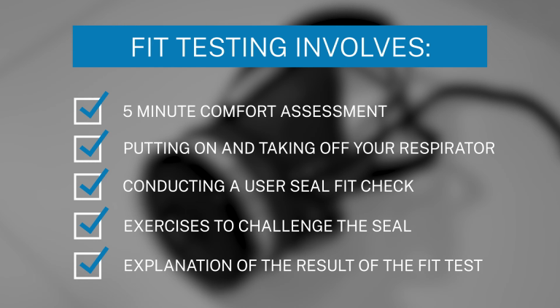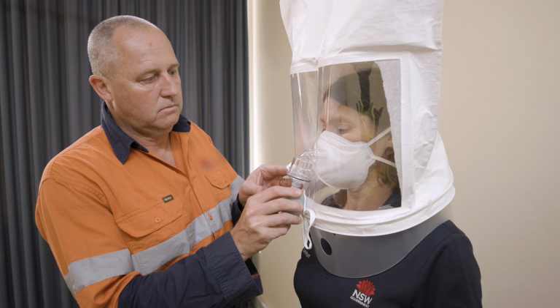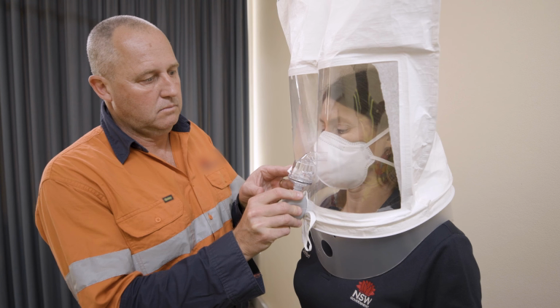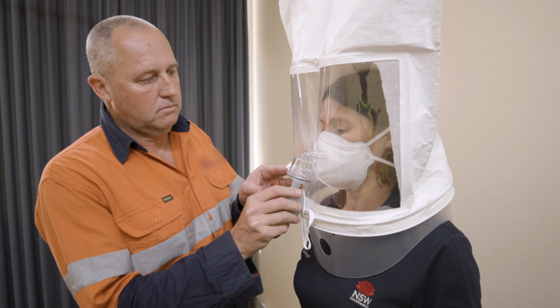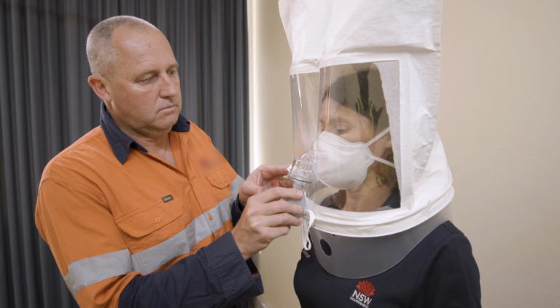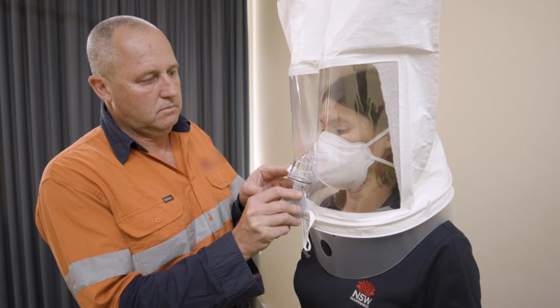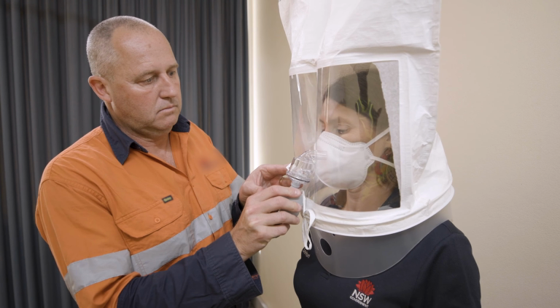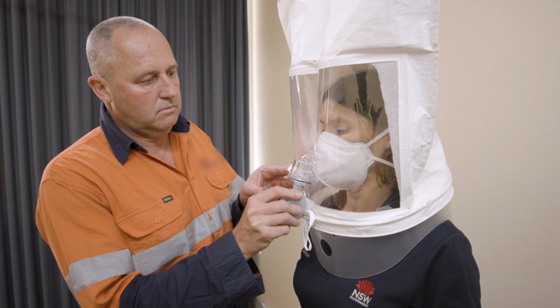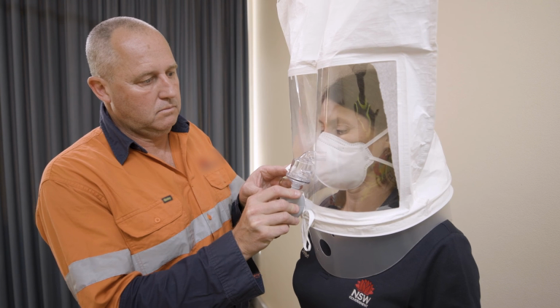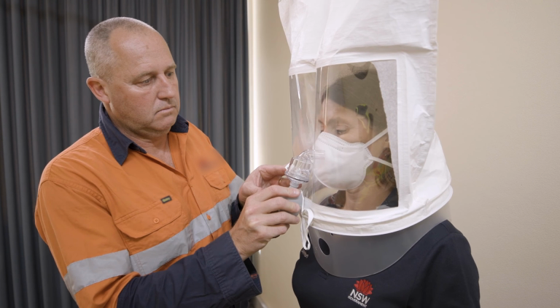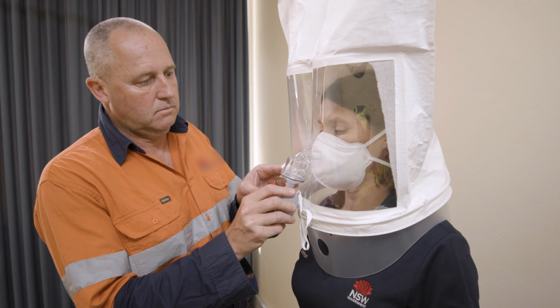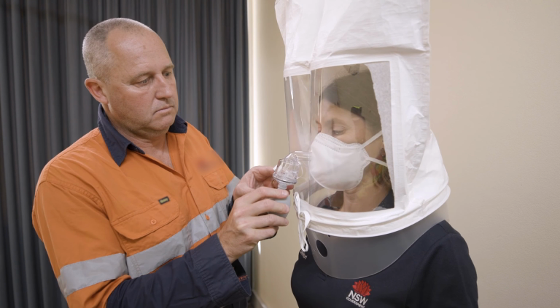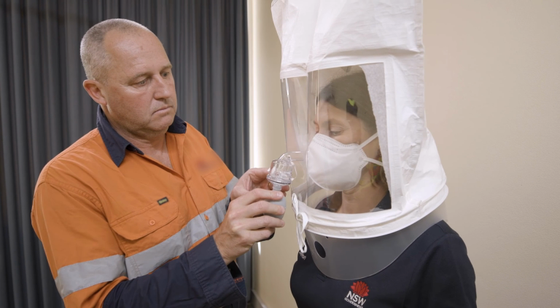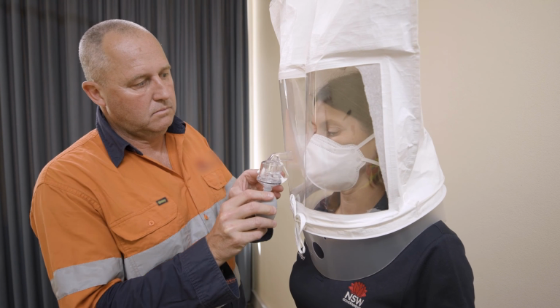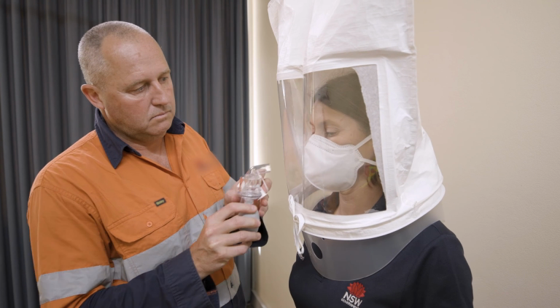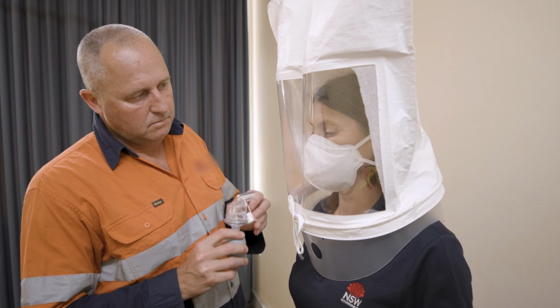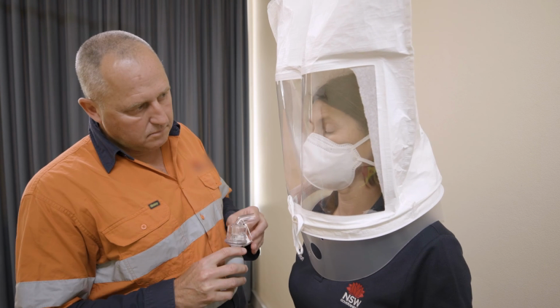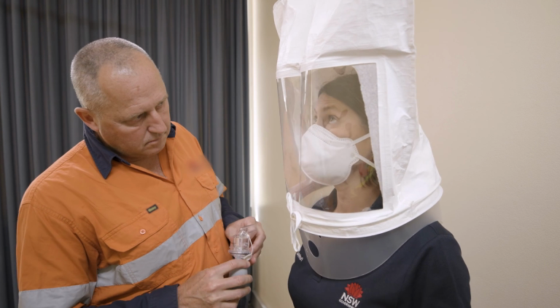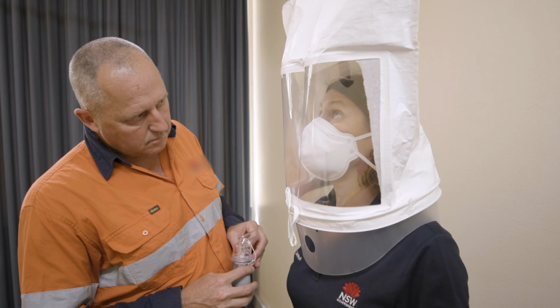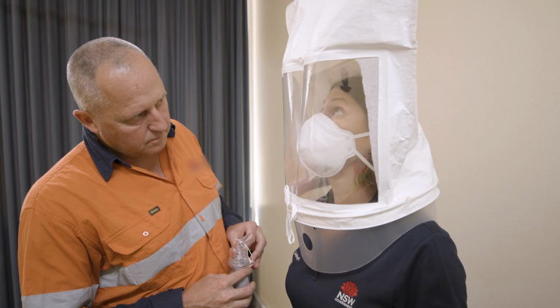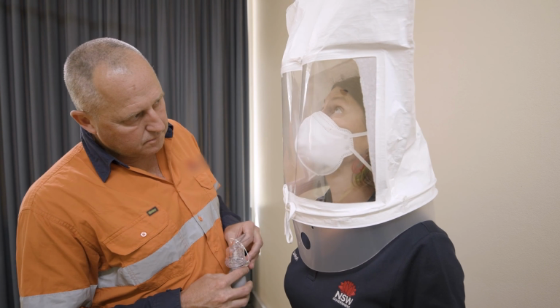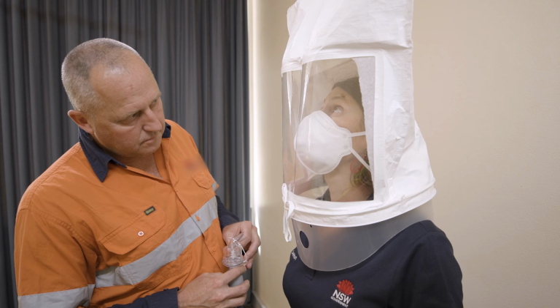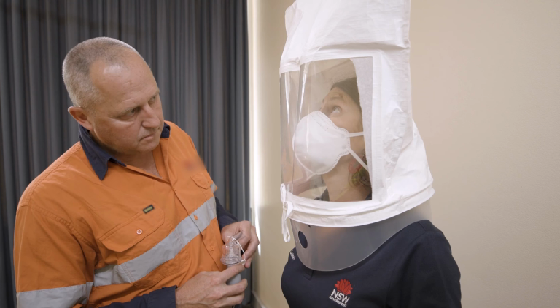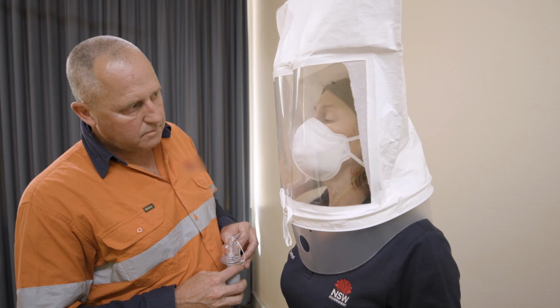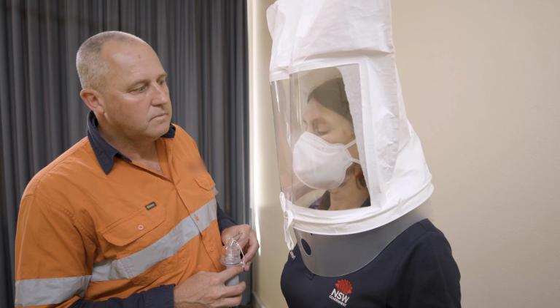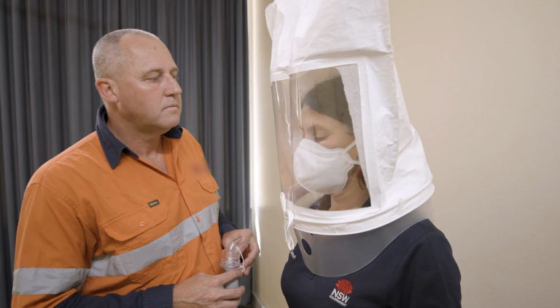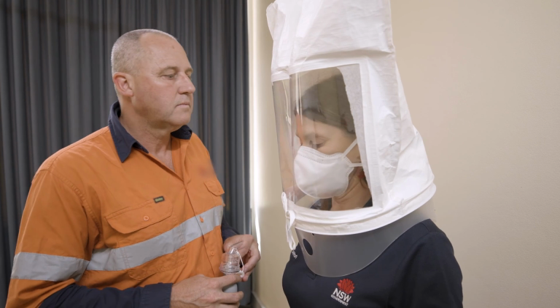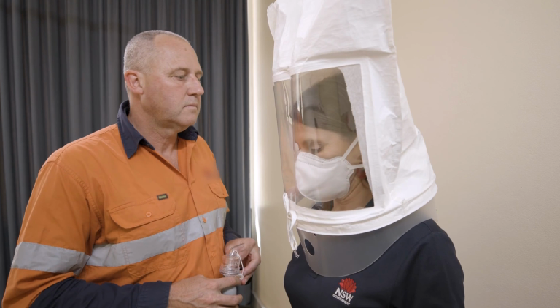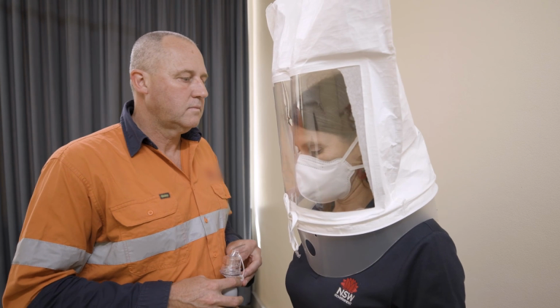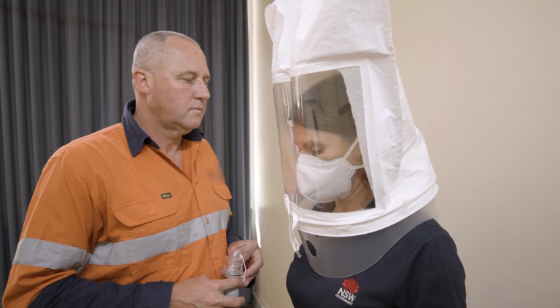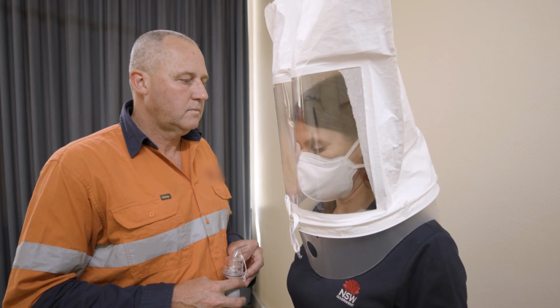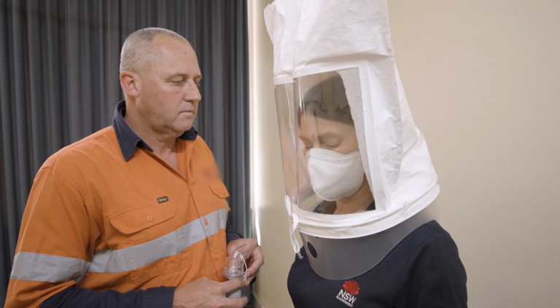If you want to carry out in-house testing, you should consider becoming an accredited fit tester and purchase or hire your own equipment.